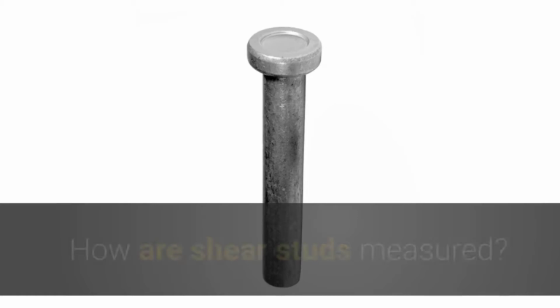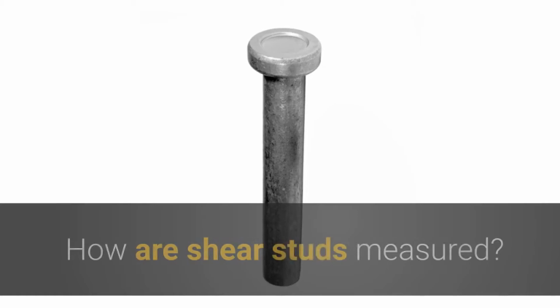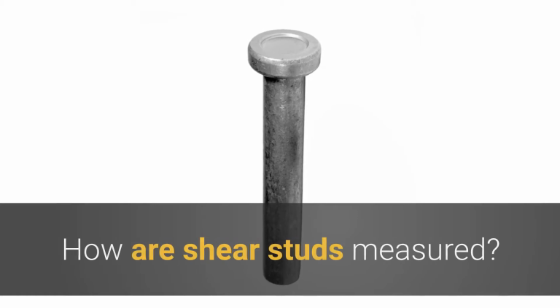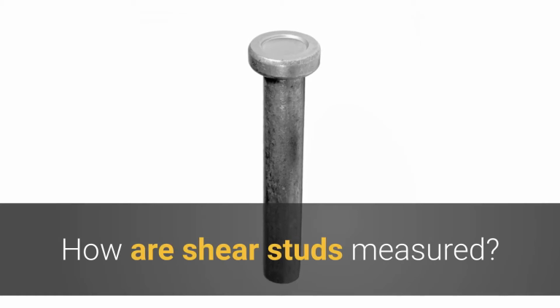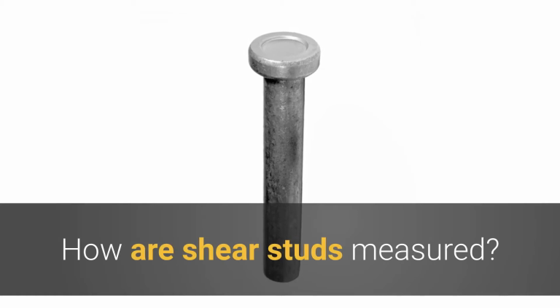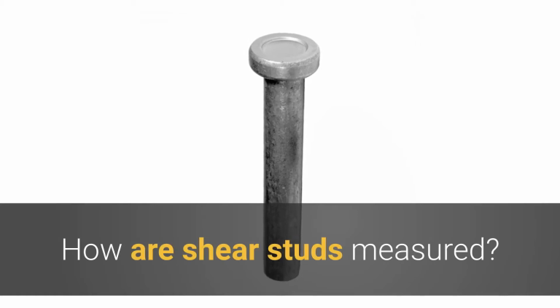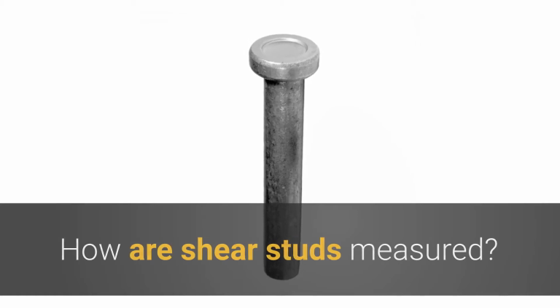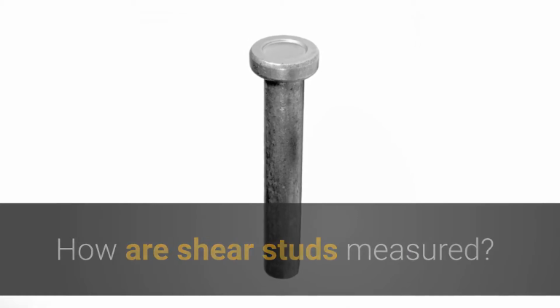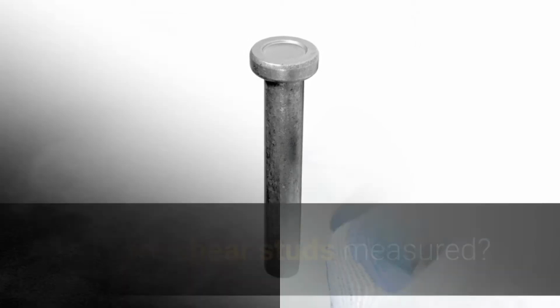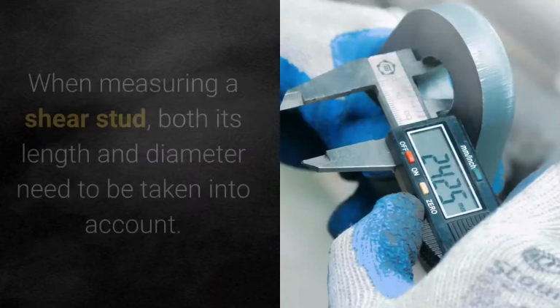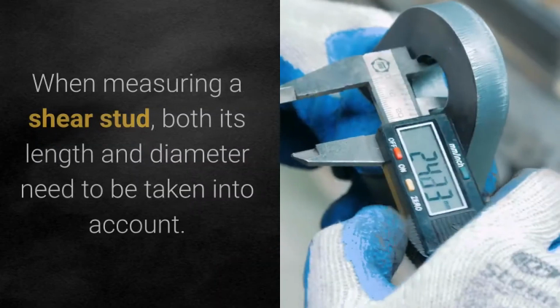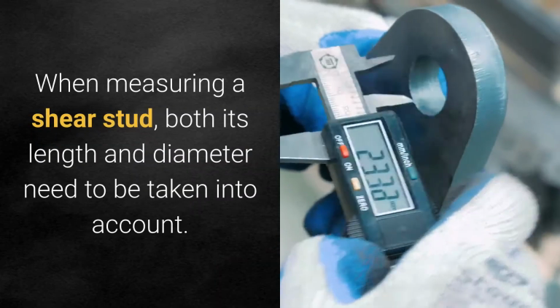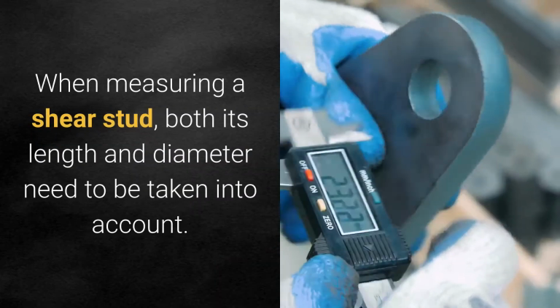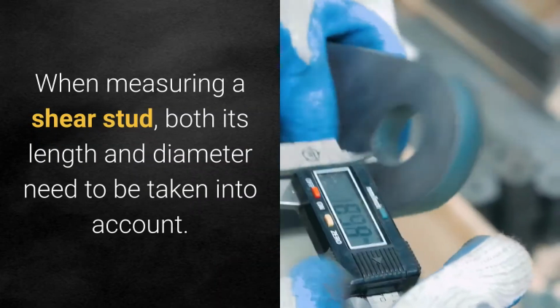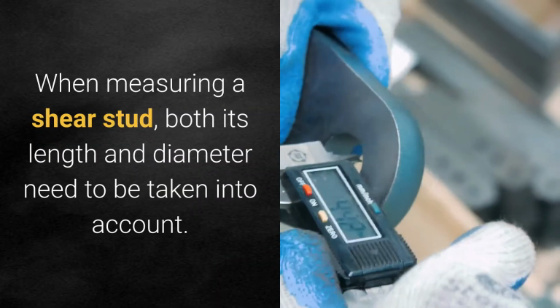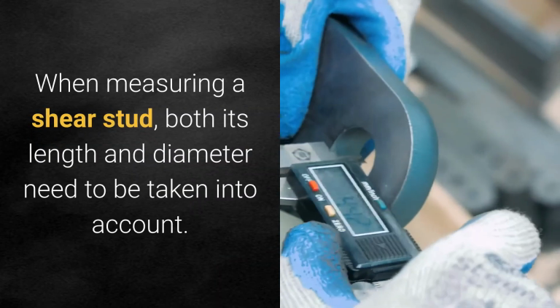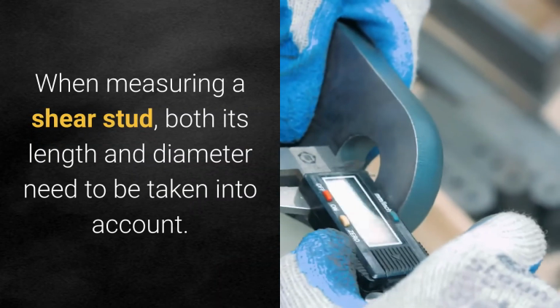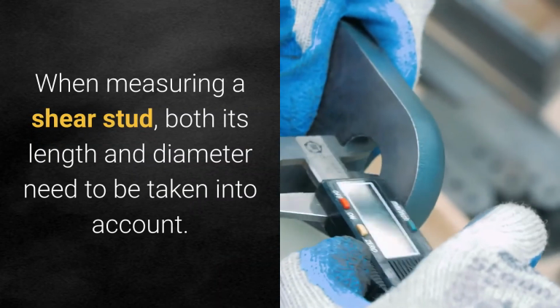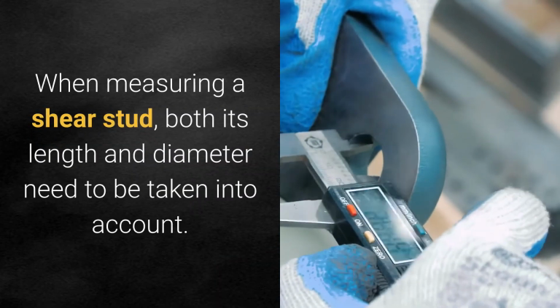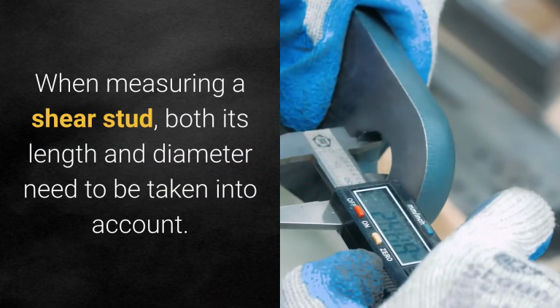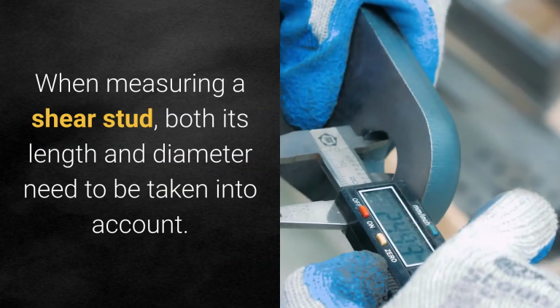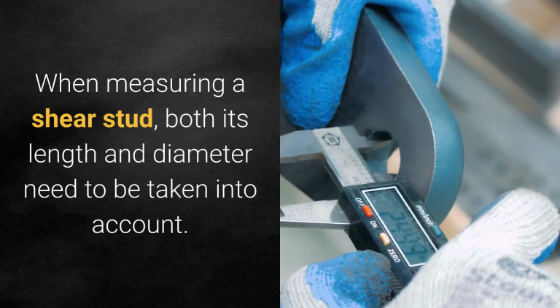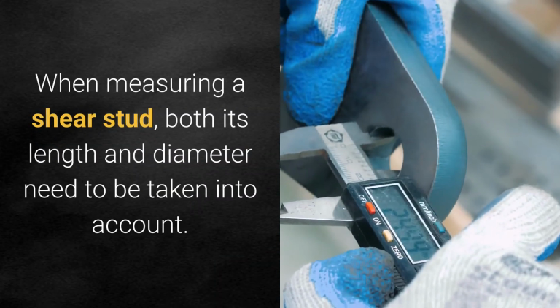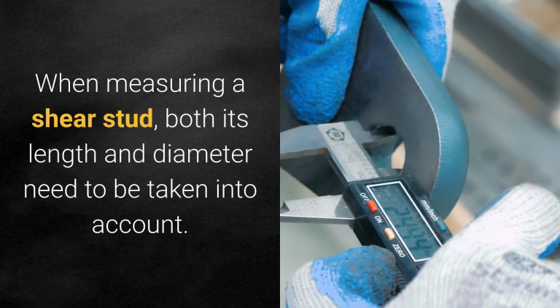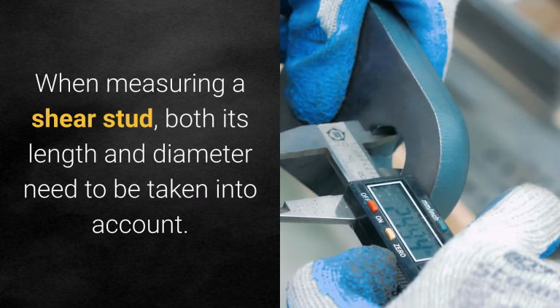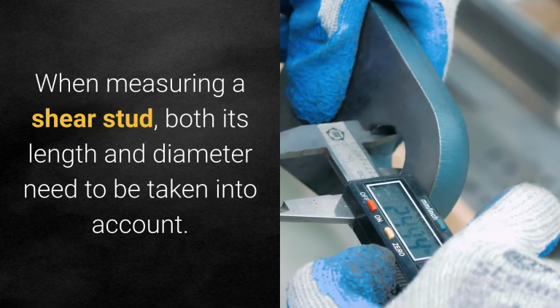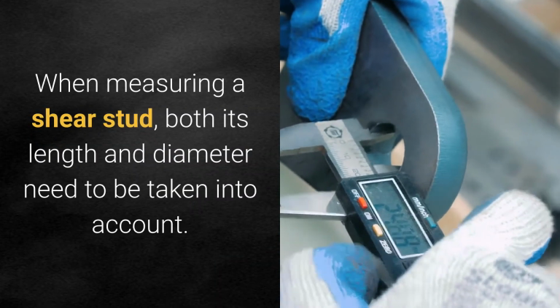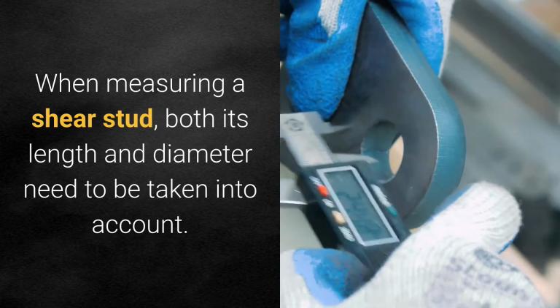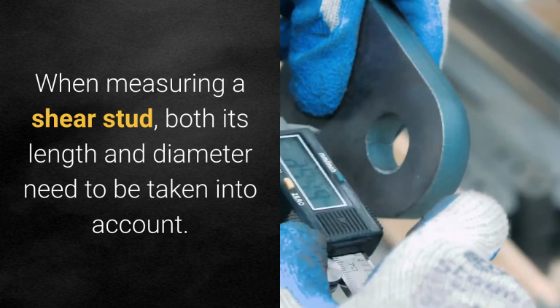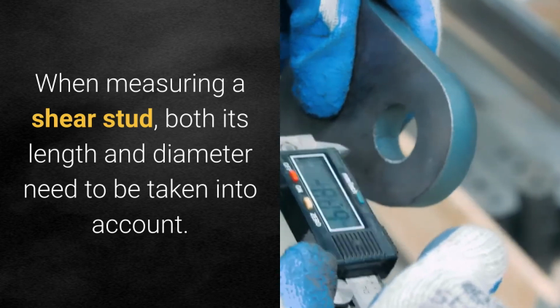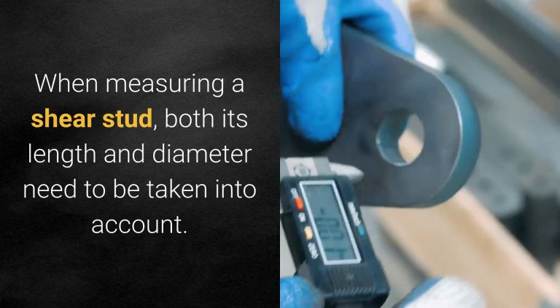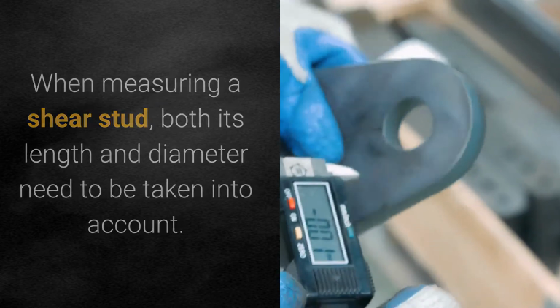How are shear studs measured? When measuring a shear stud, both its length and diameter need to be taken into account.